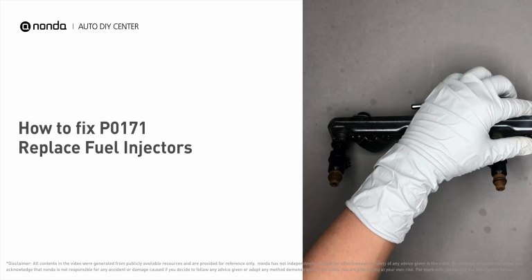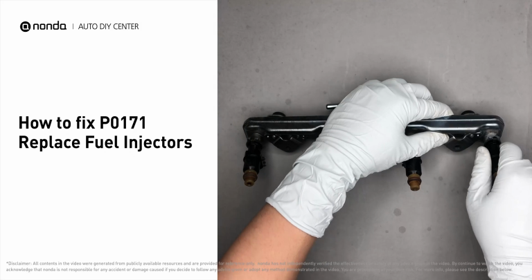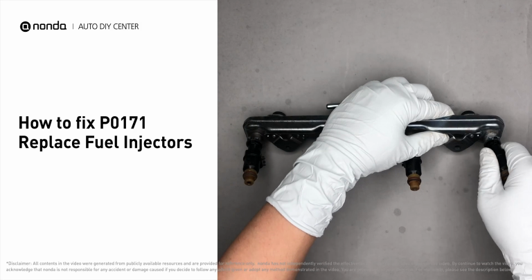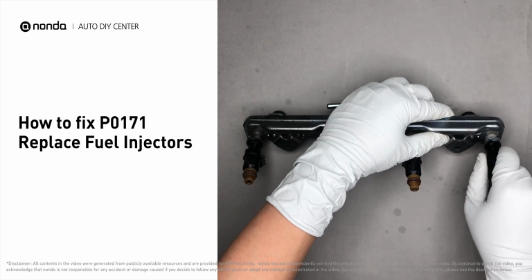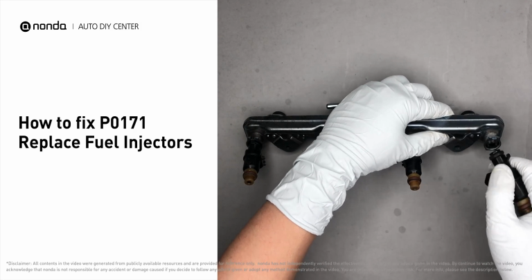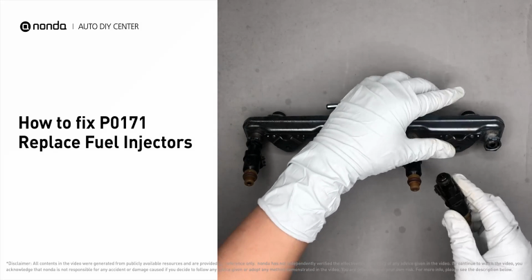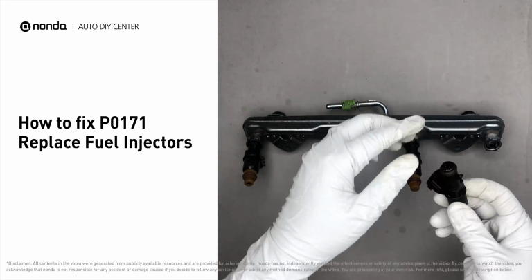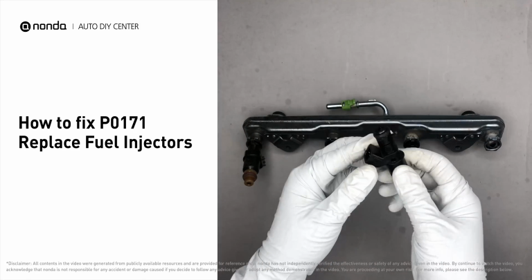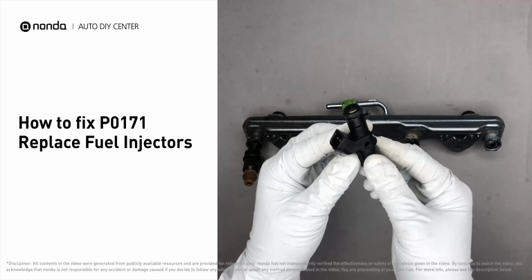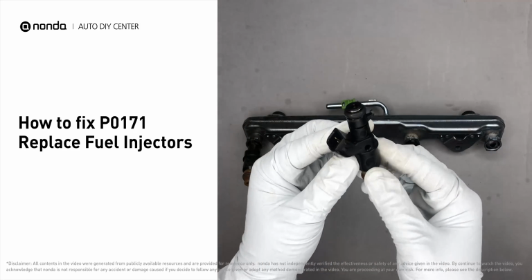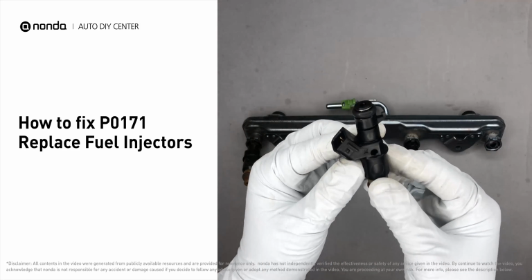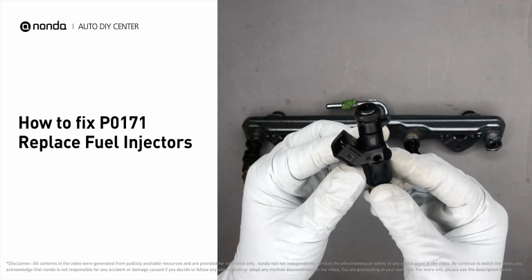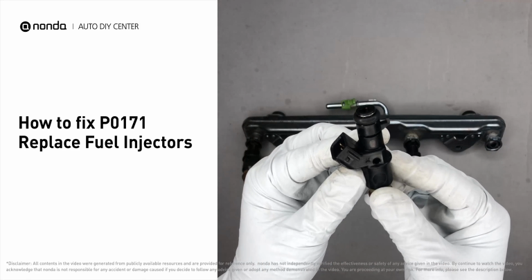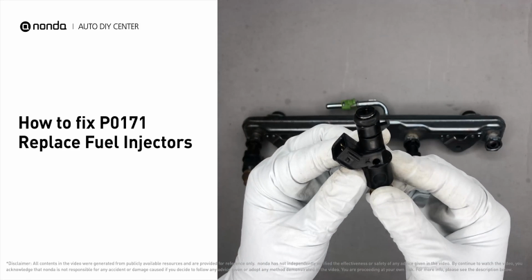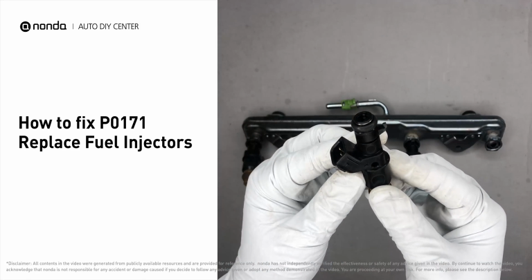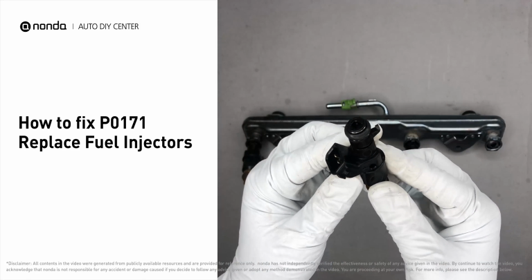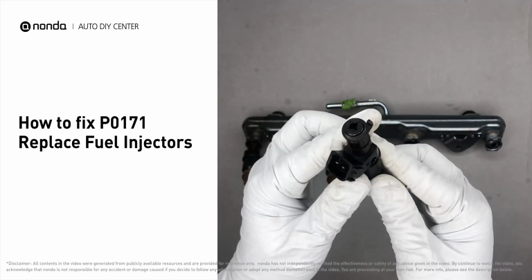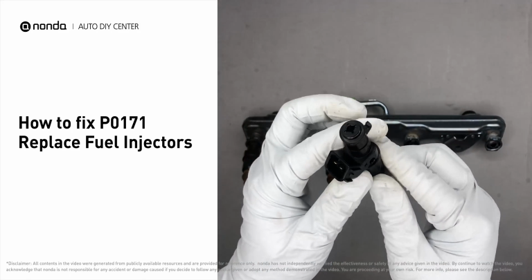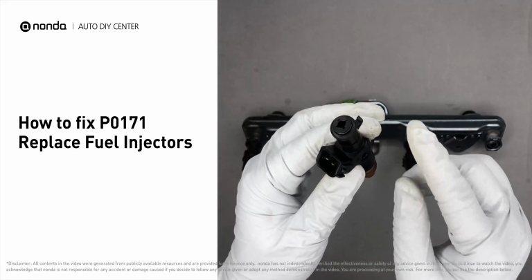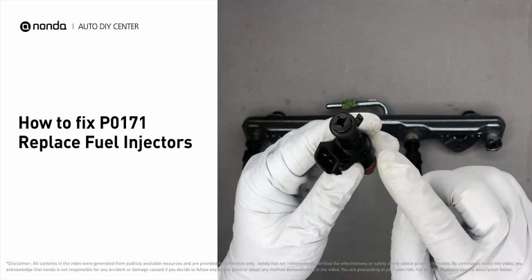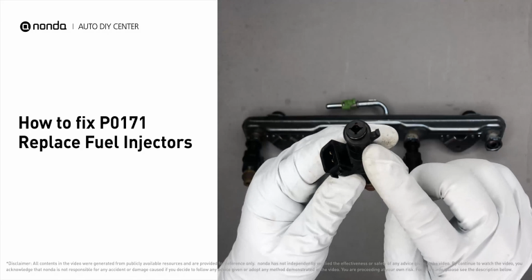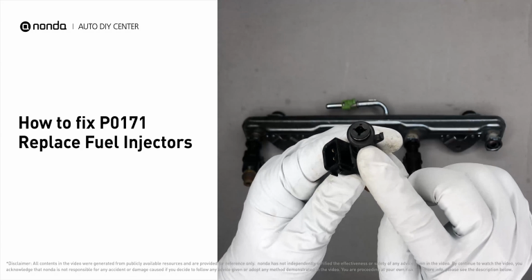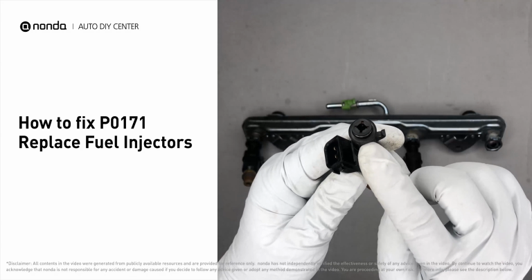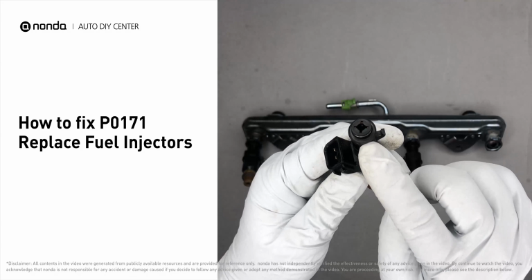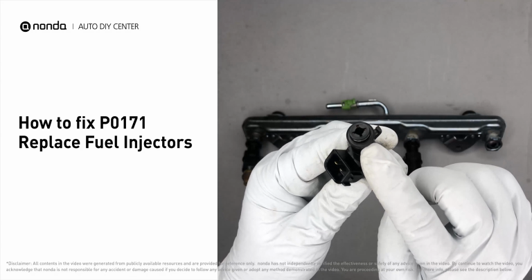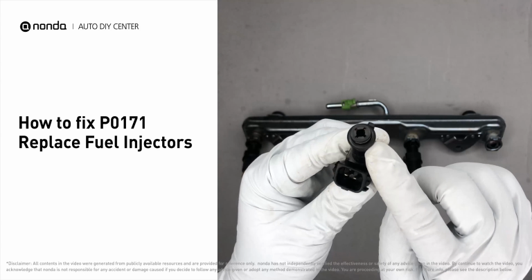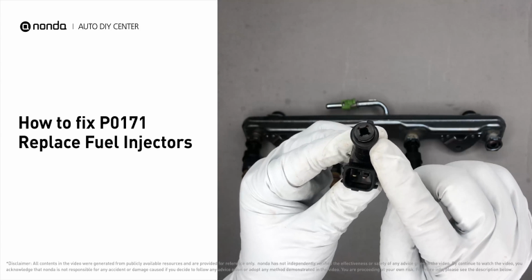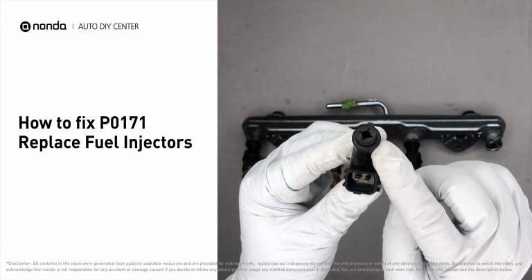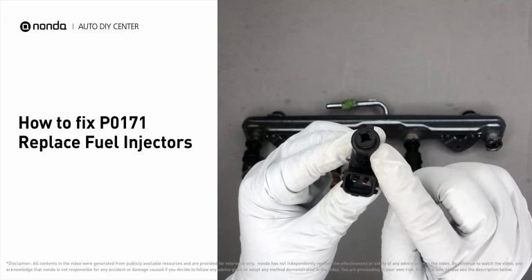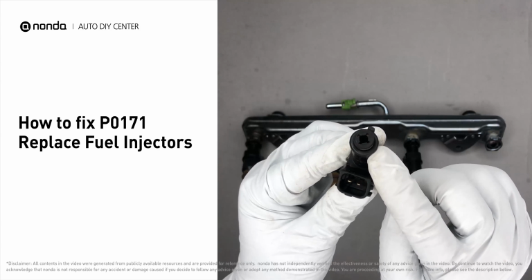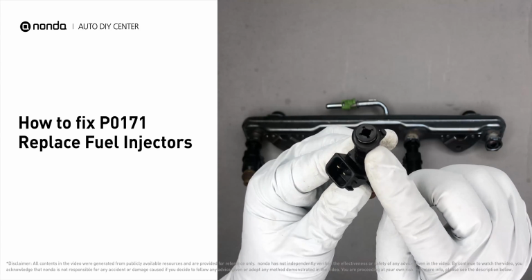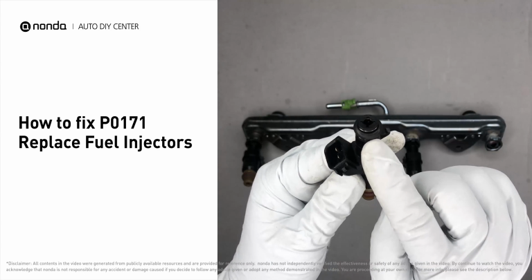By replacing the fuel injectors, you can easily fix the P0171 error code by yourself.